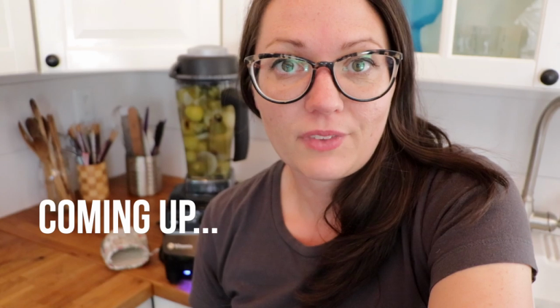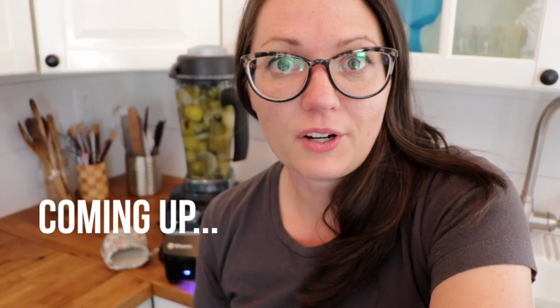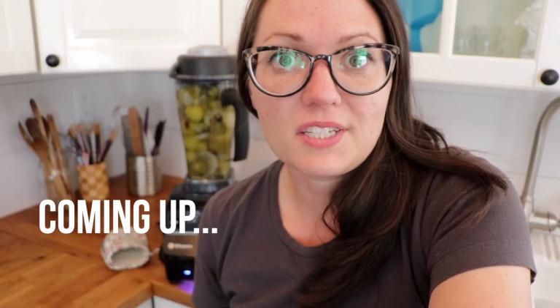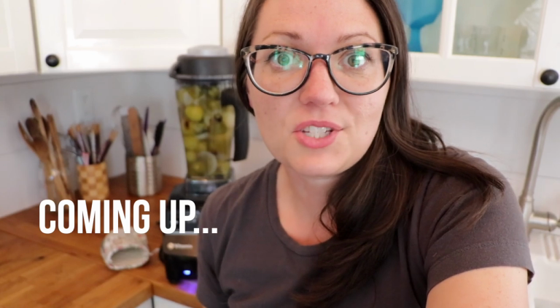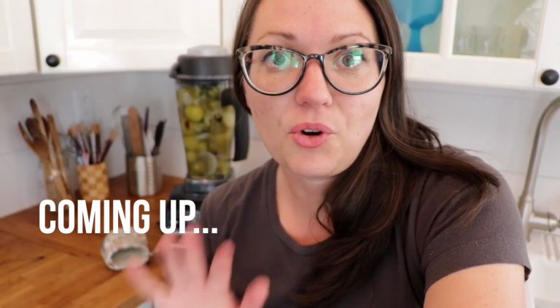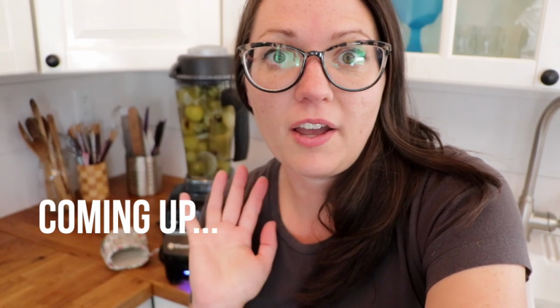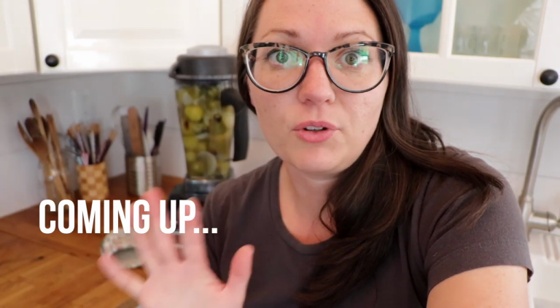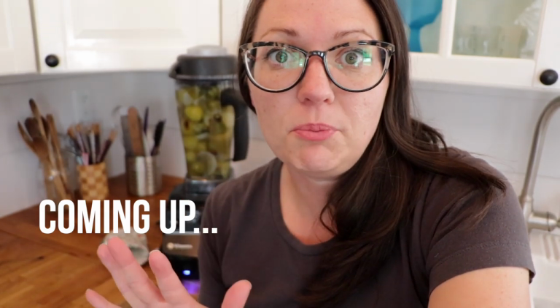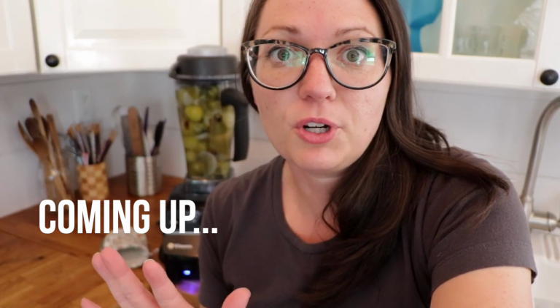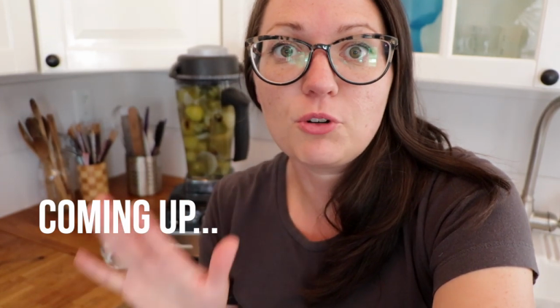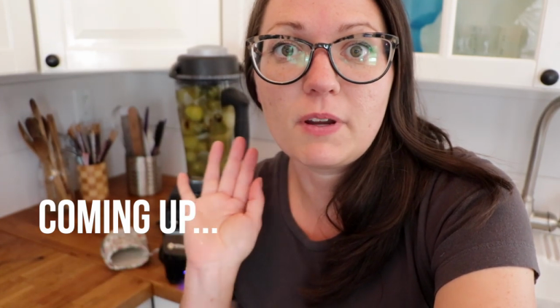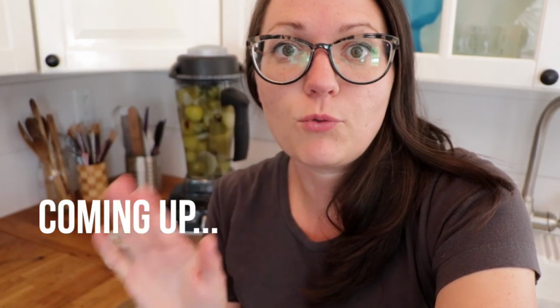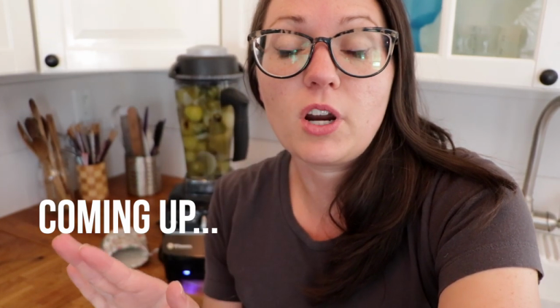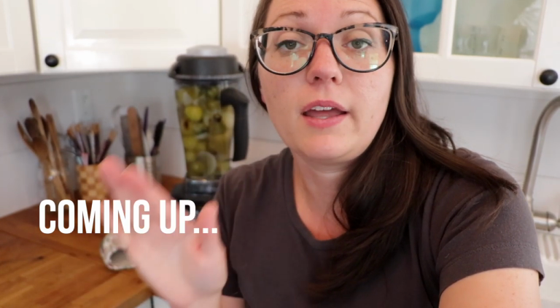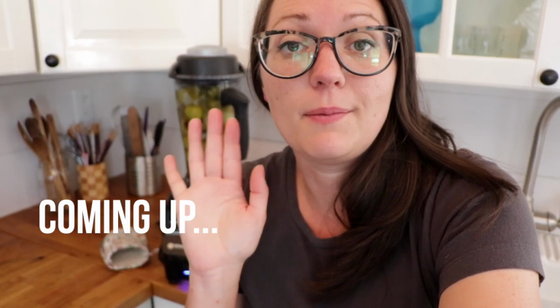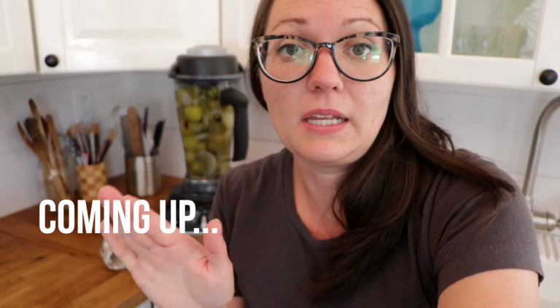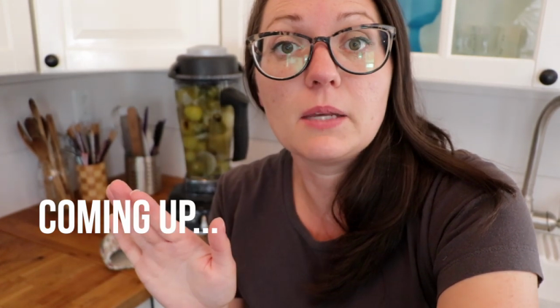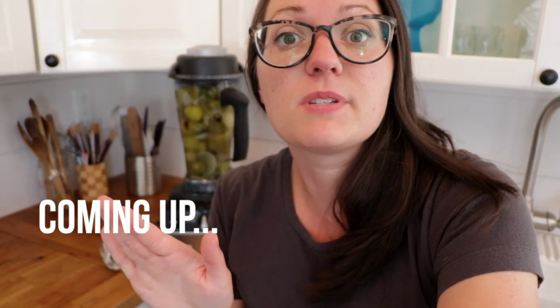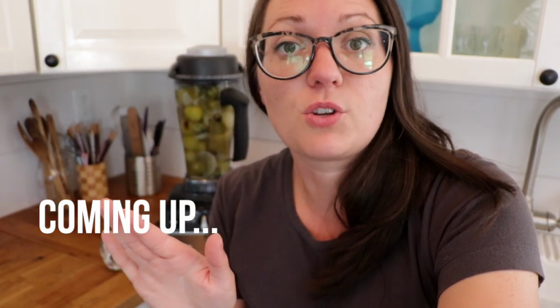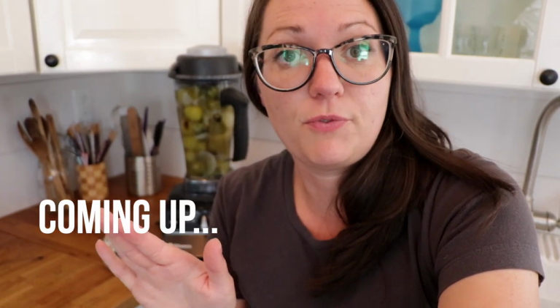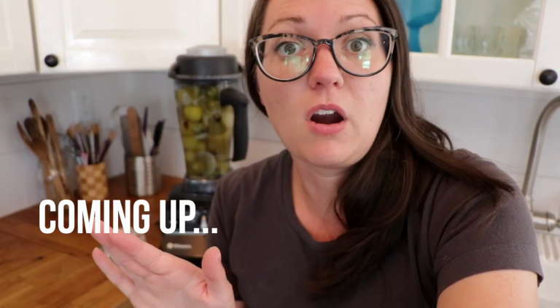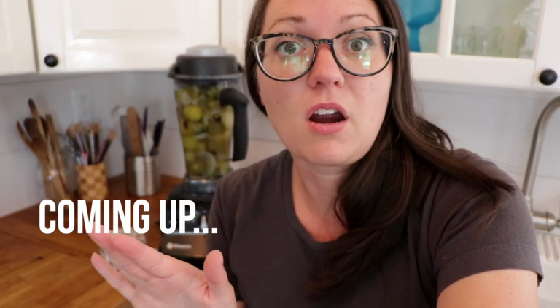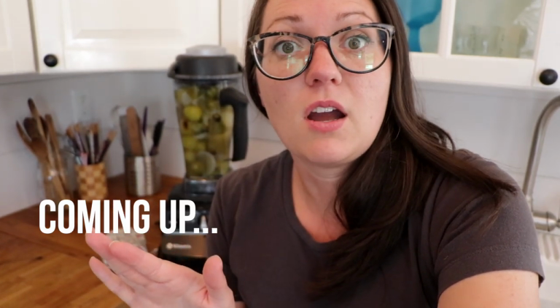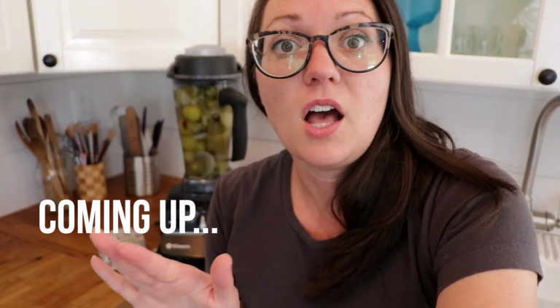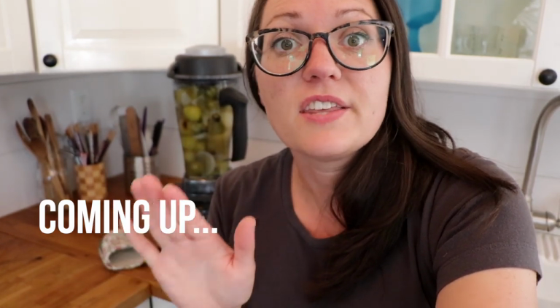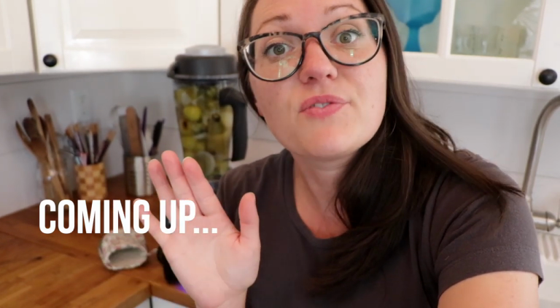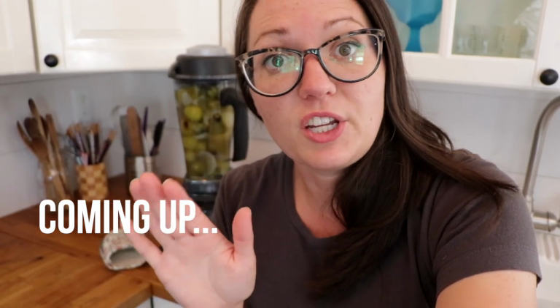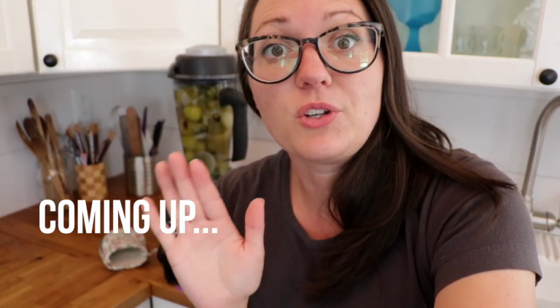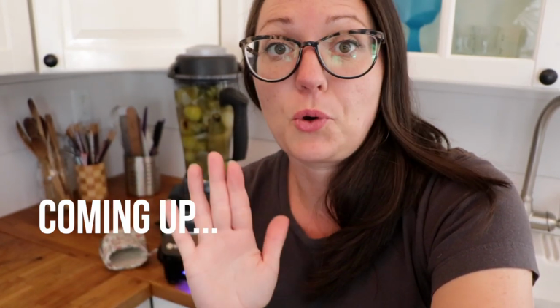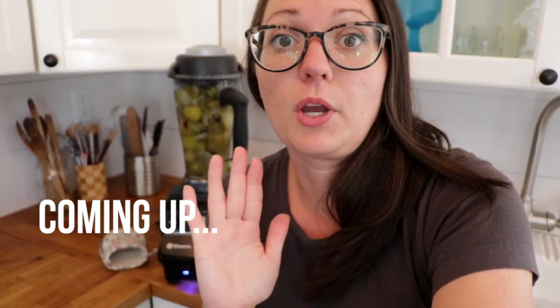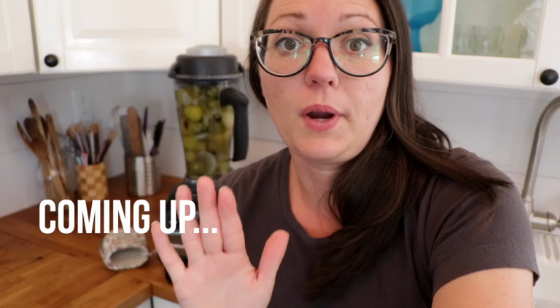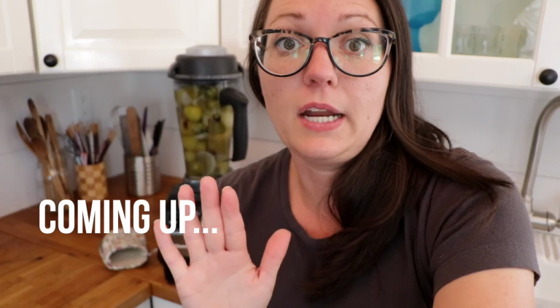All right, so I've only burned my forehead and my lips so far. This video is going great.